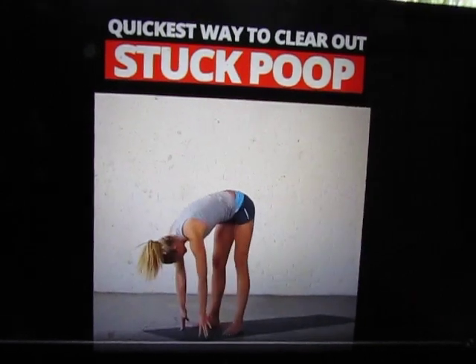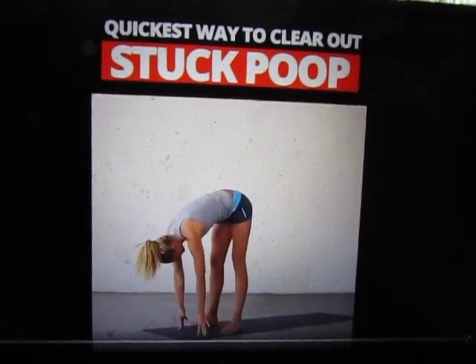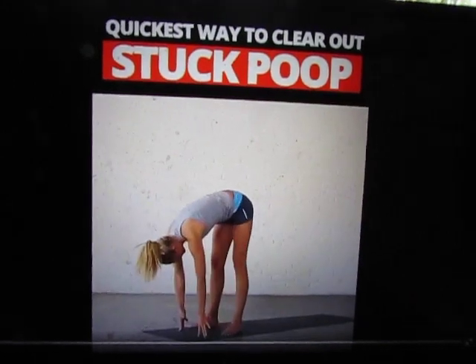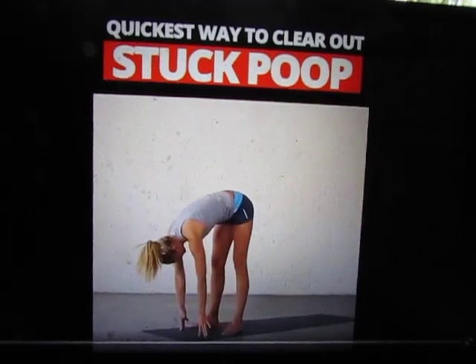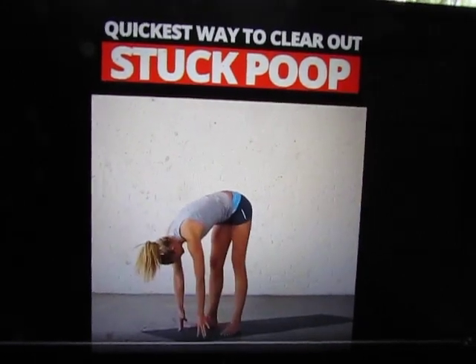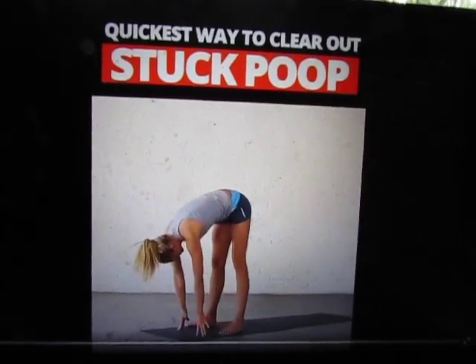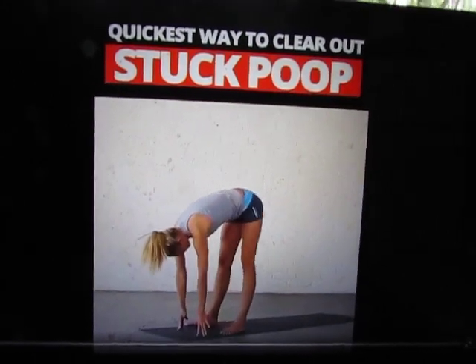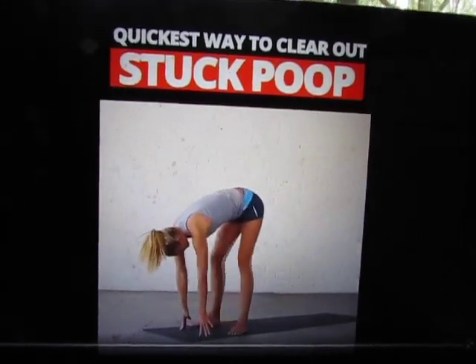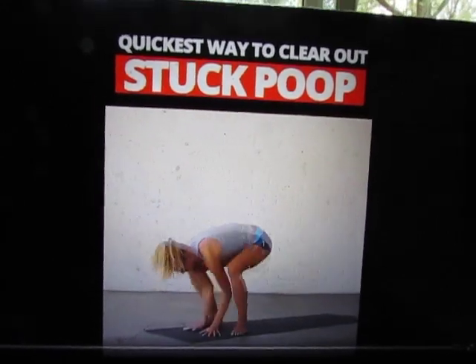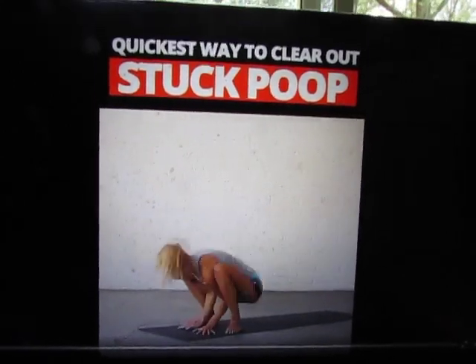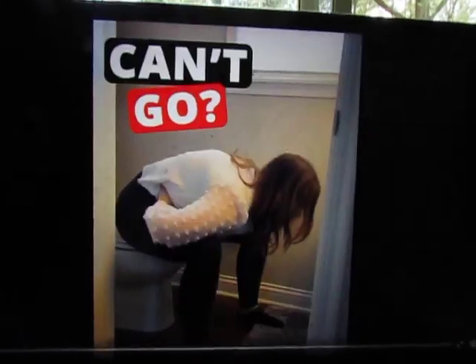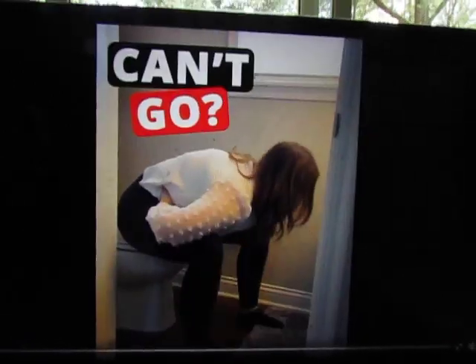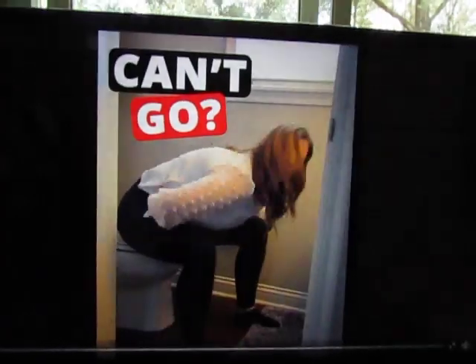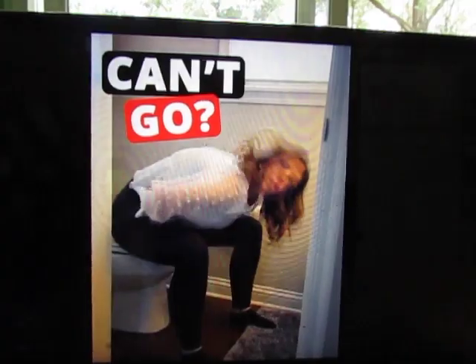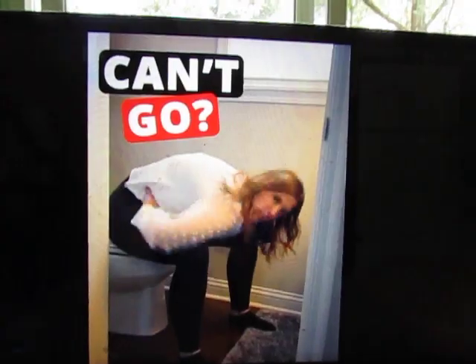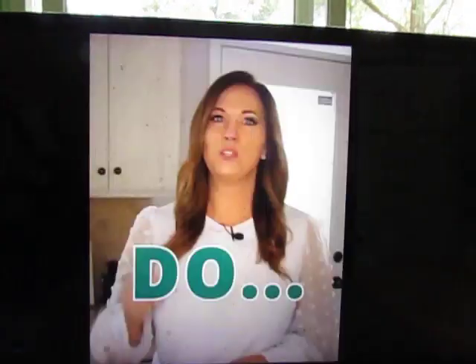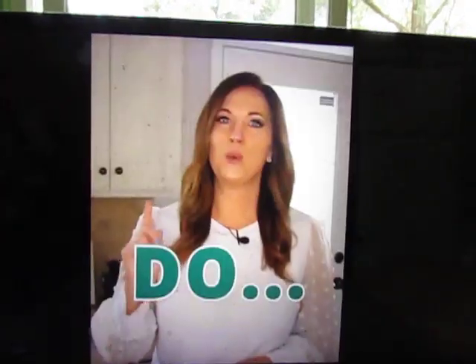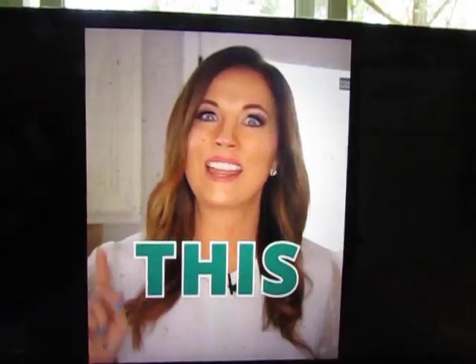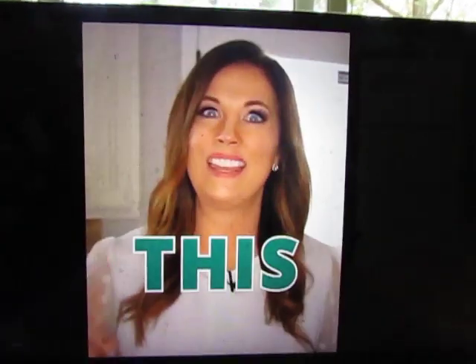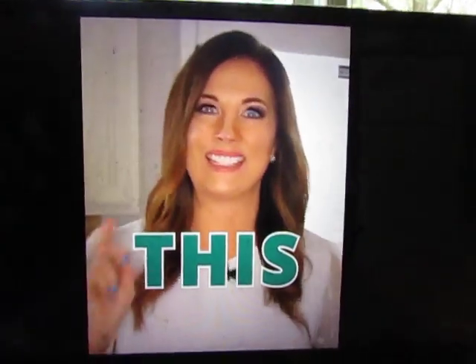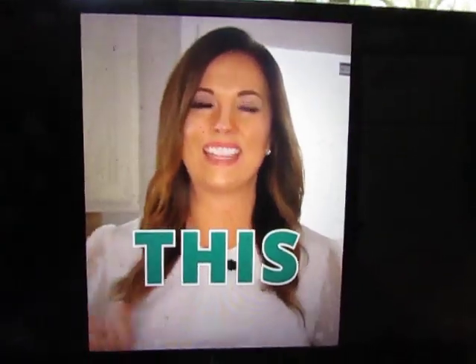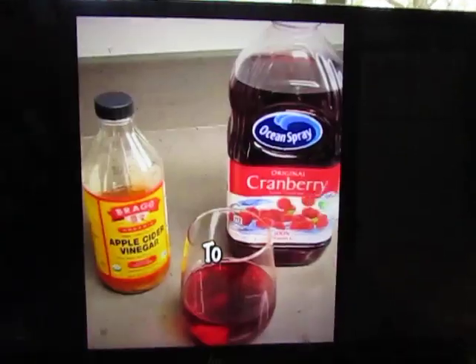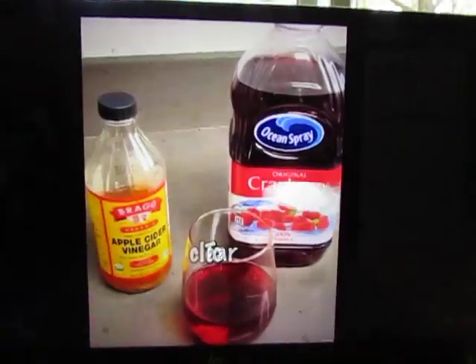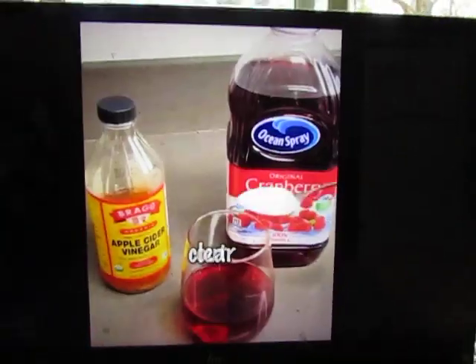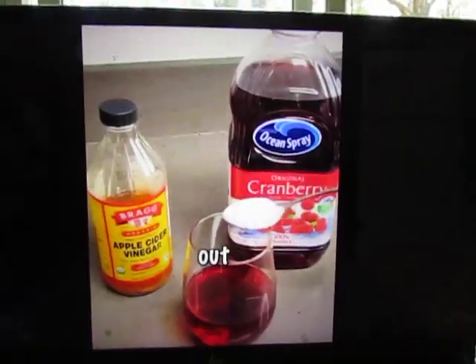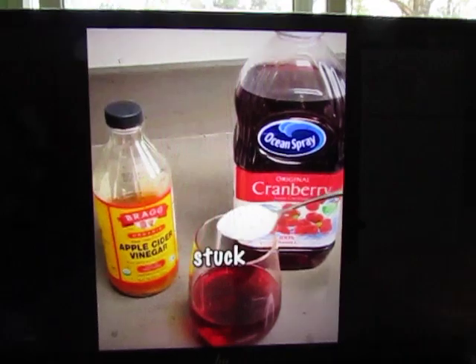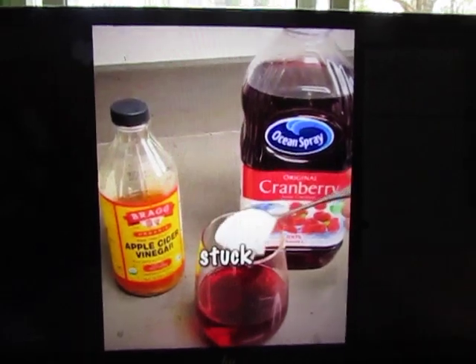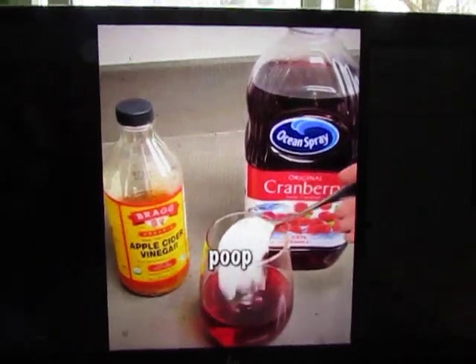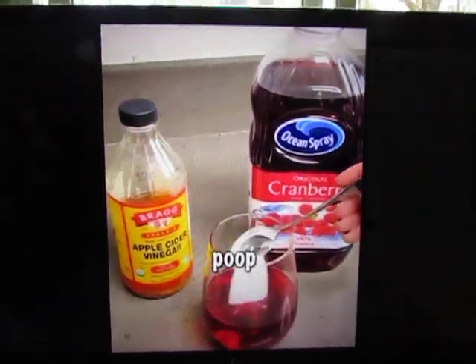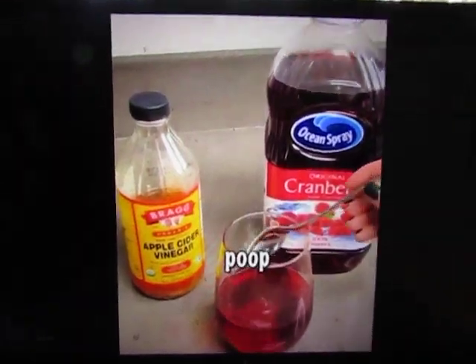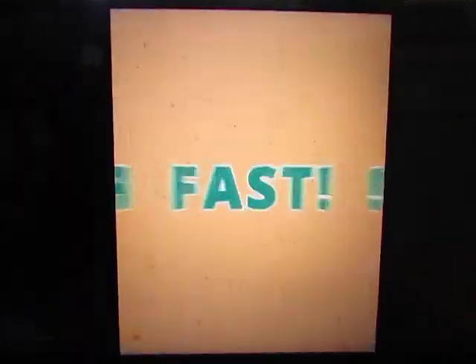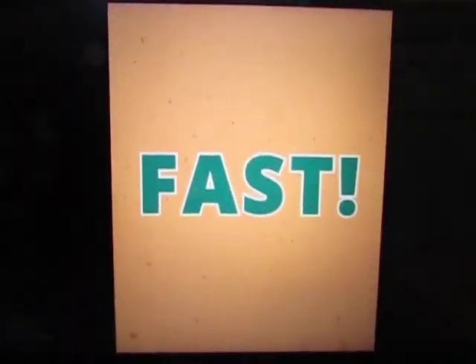Quickest way to clear out stuck poop. Can't go? Do this to clear out stuck poop fast.